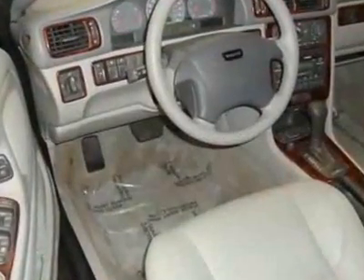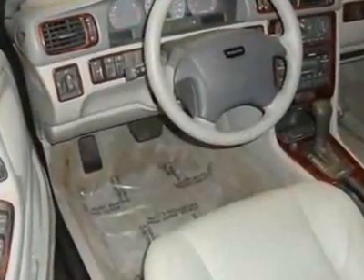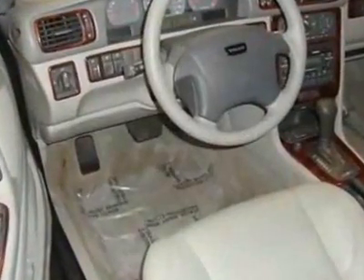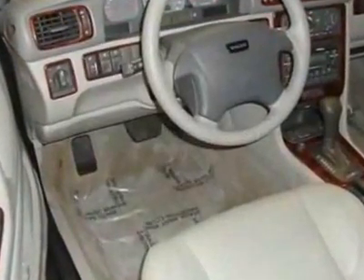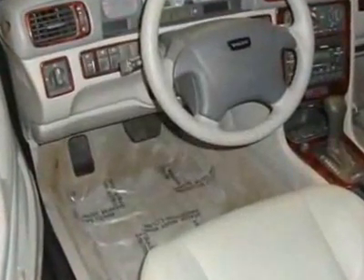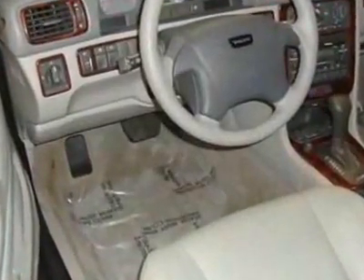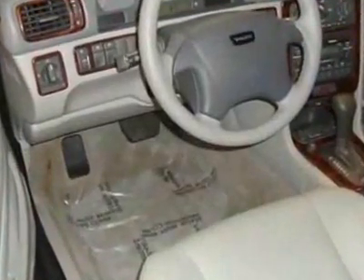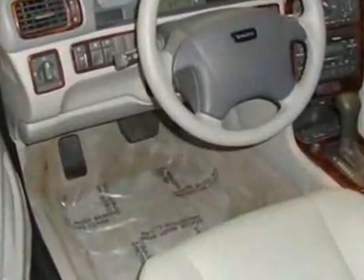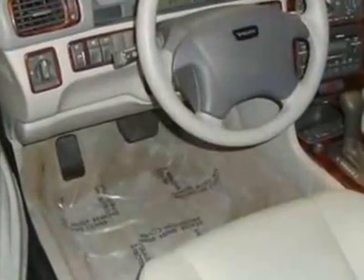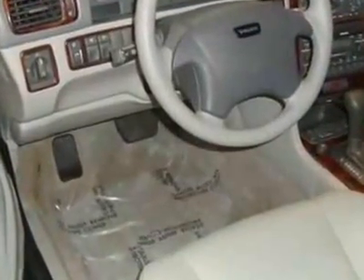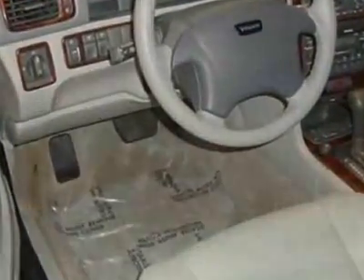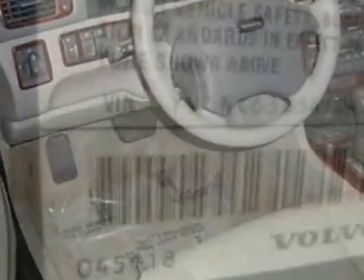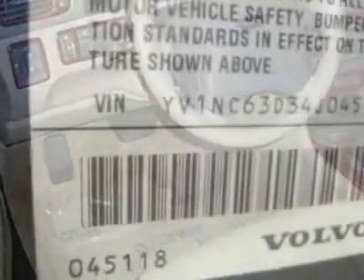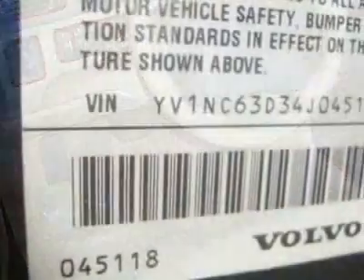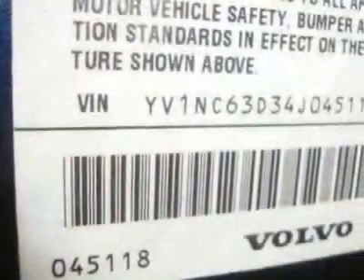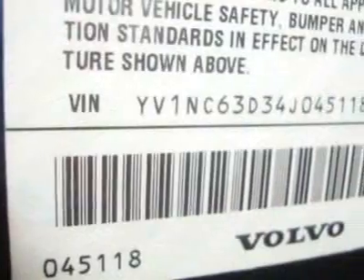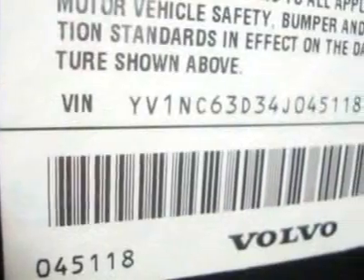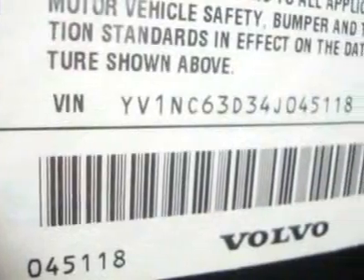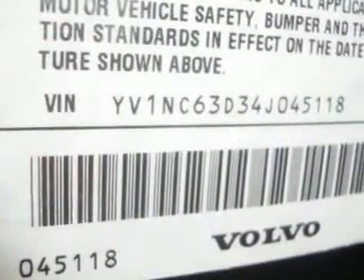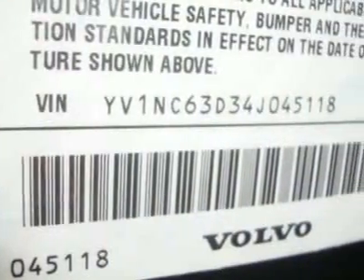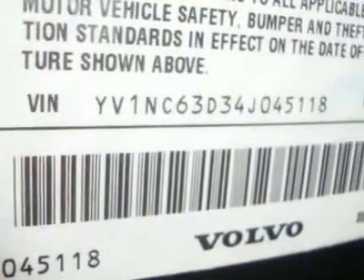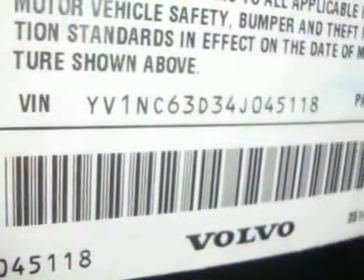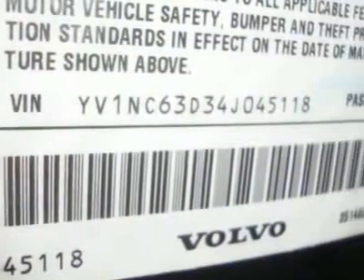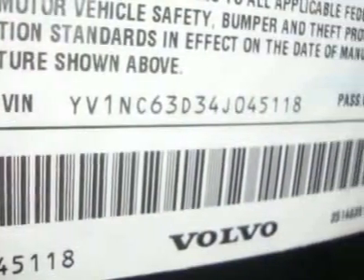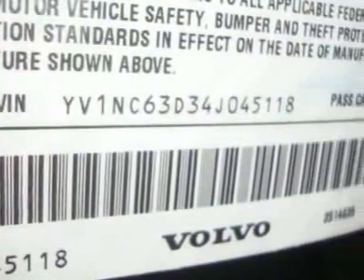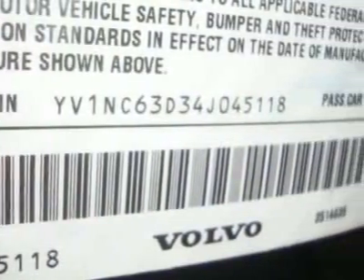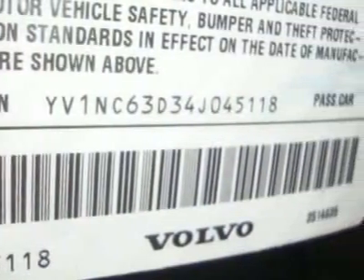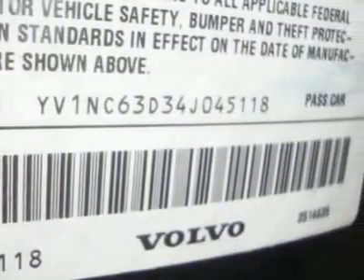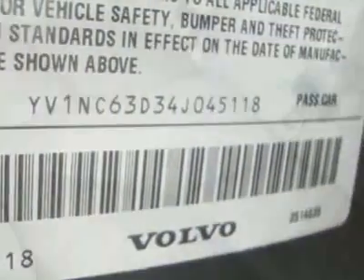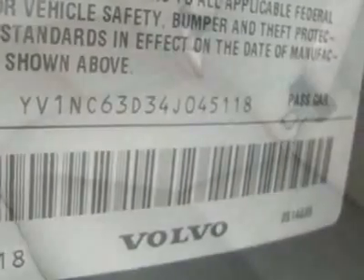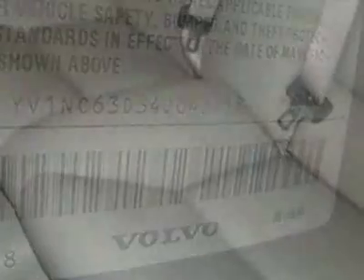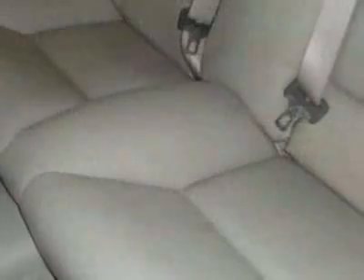The C70 boasts a 2.4 liter turbo engine and has a 5-speed automatic transmission.